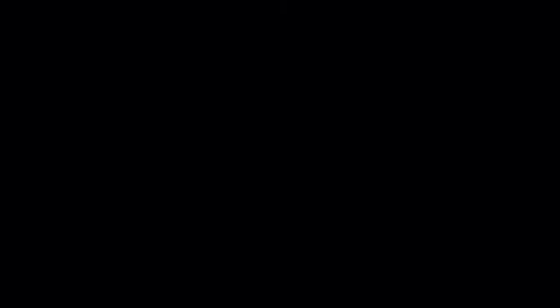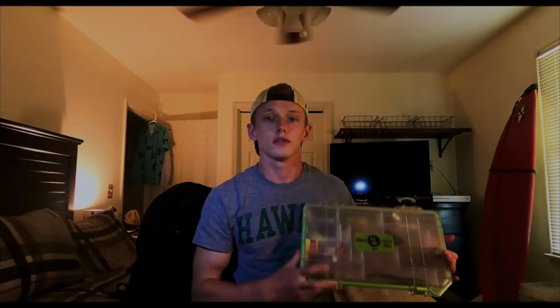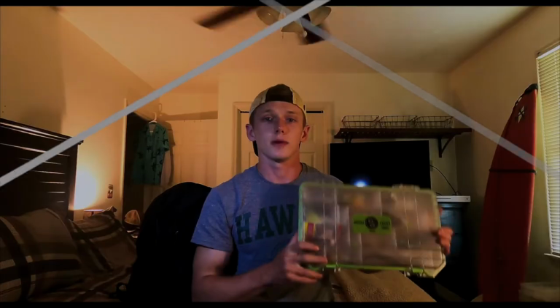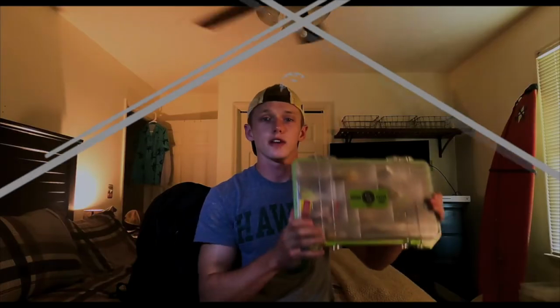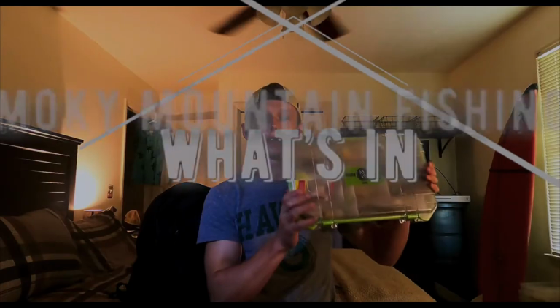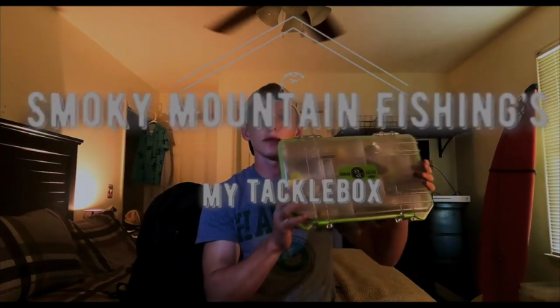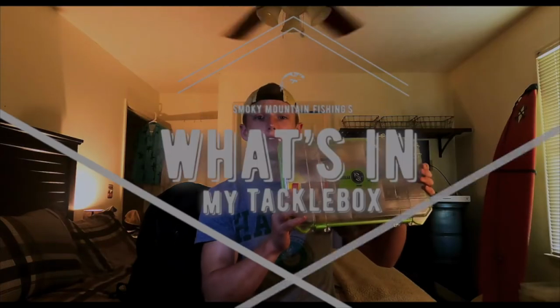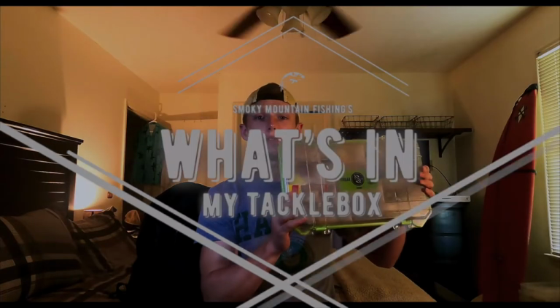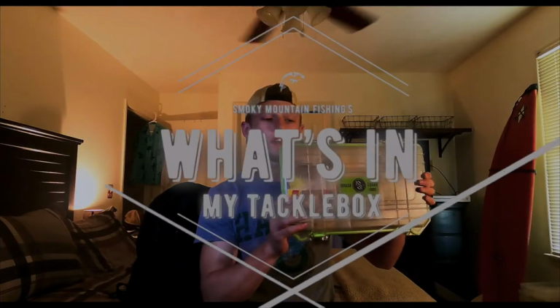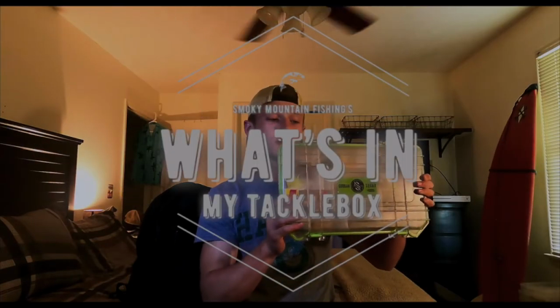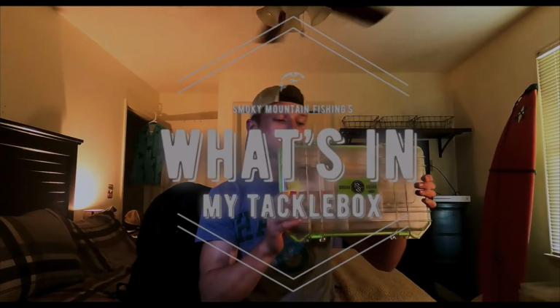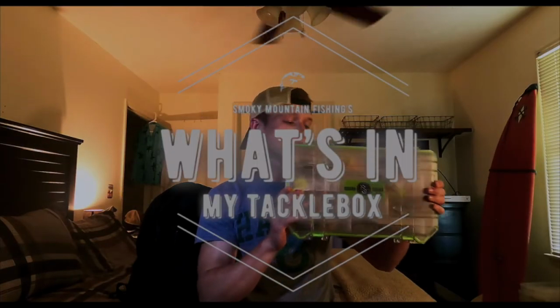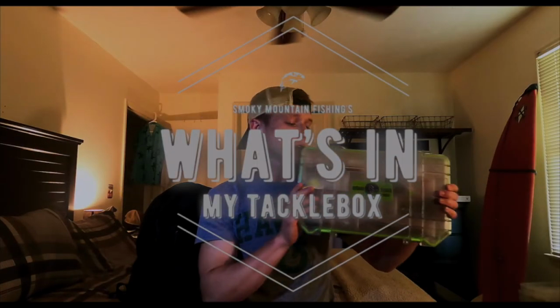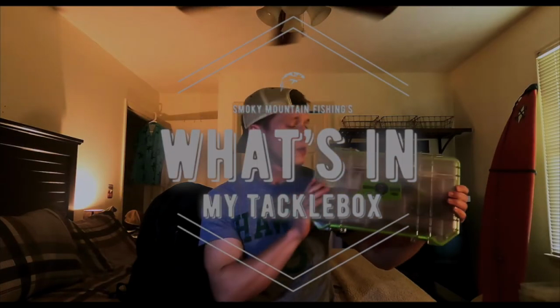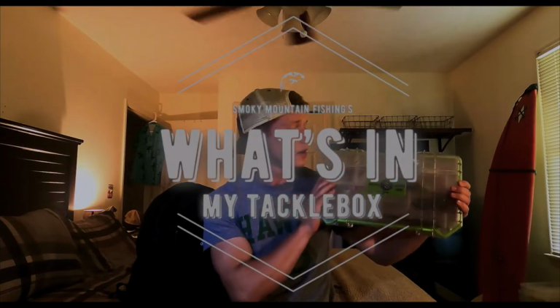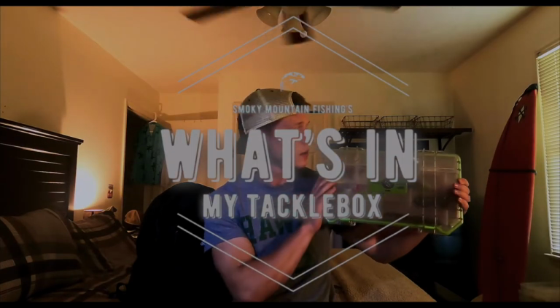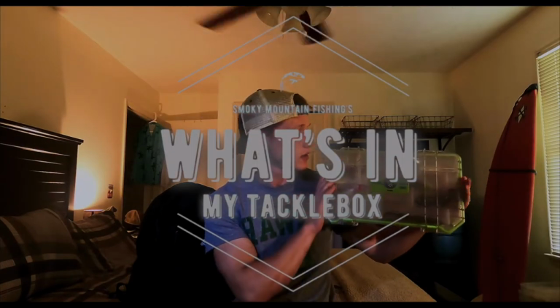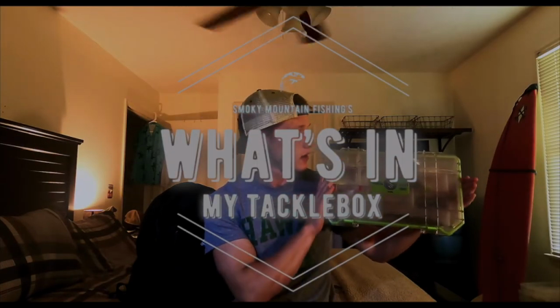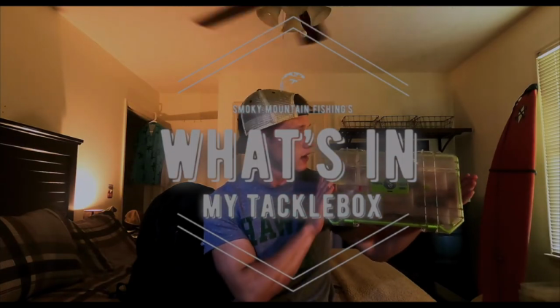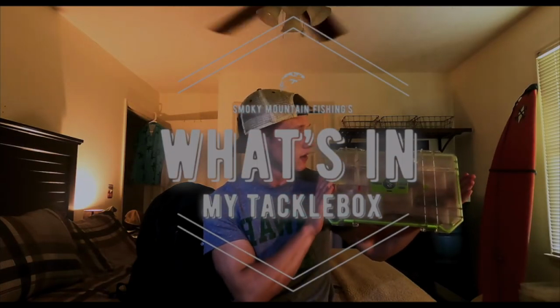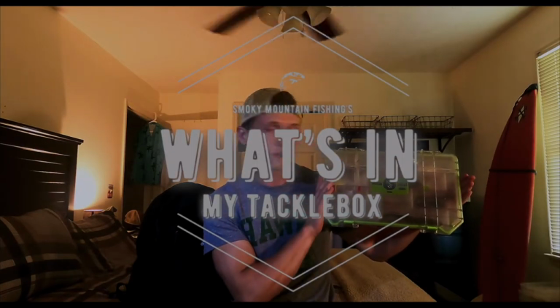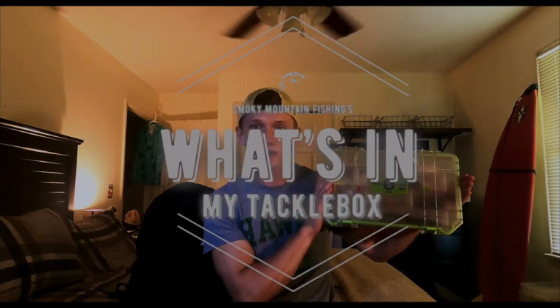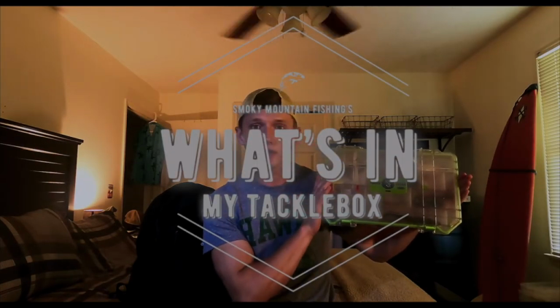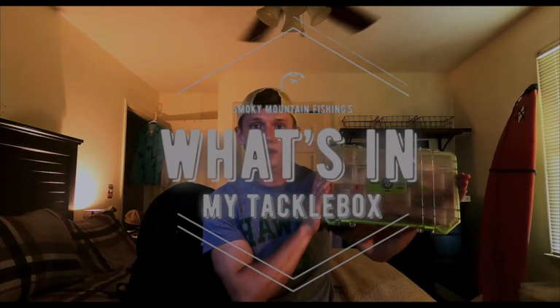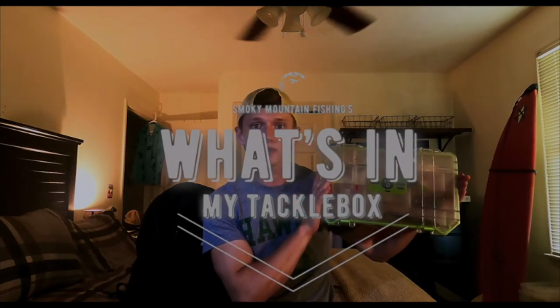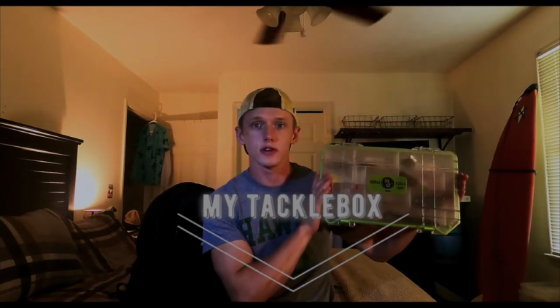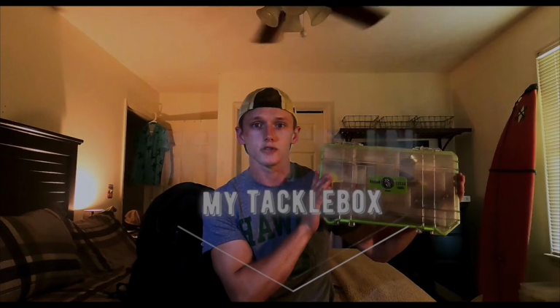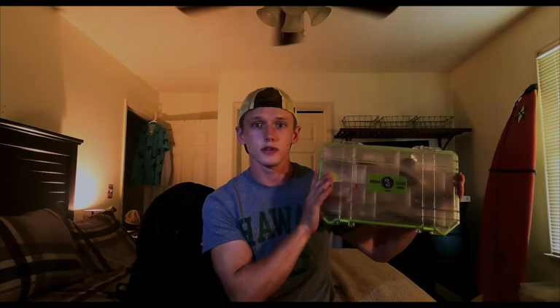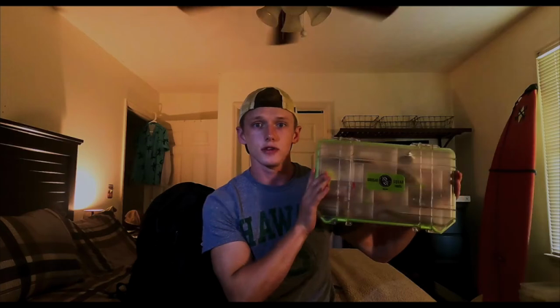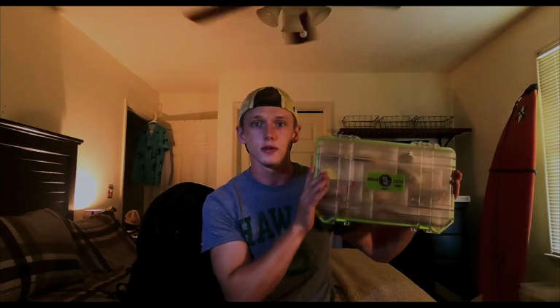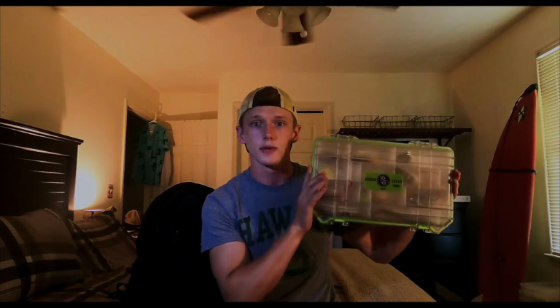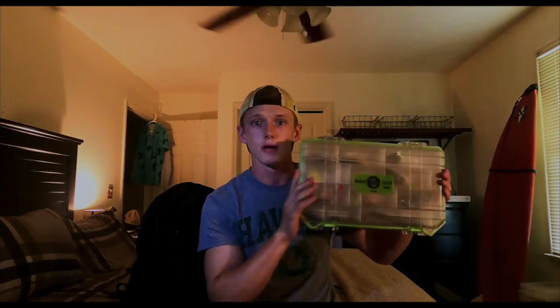What's up guys, welcome back to another video. Today we are doing What's in My Tackle Box 2022. Here we go.